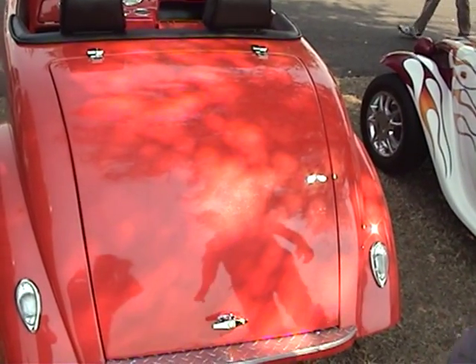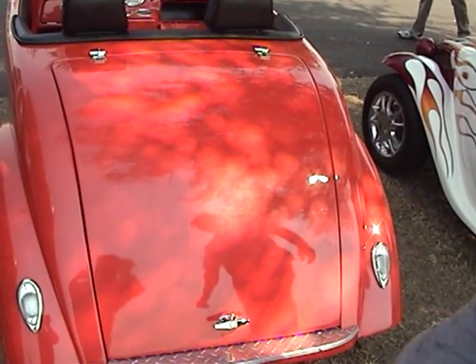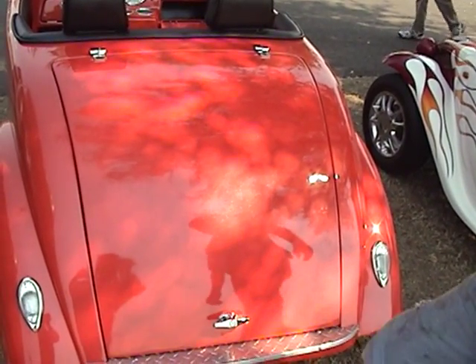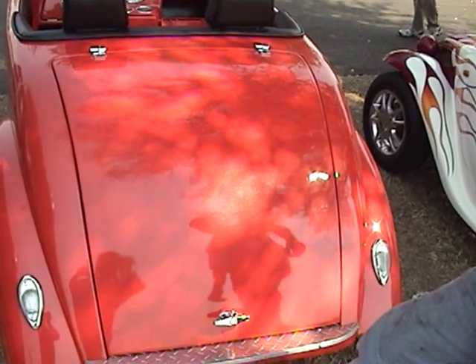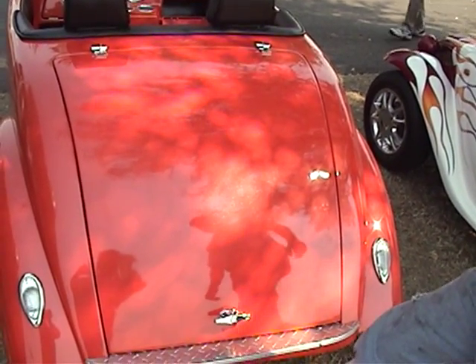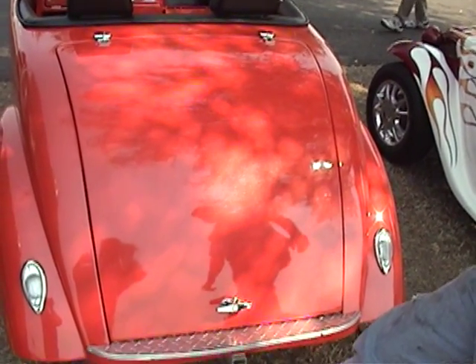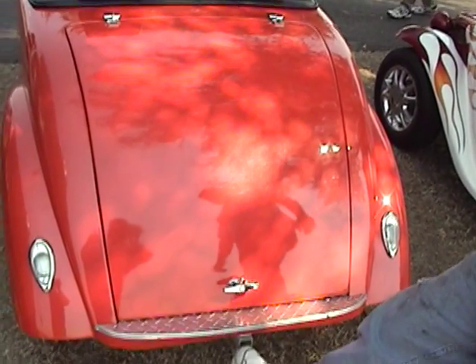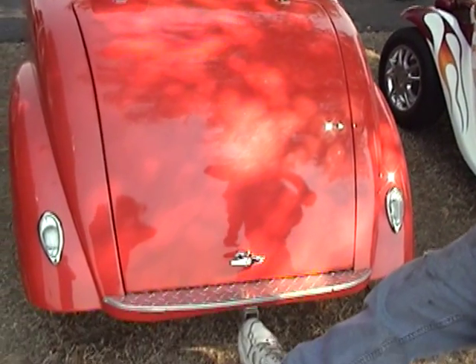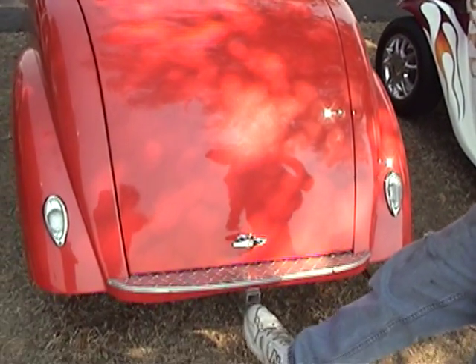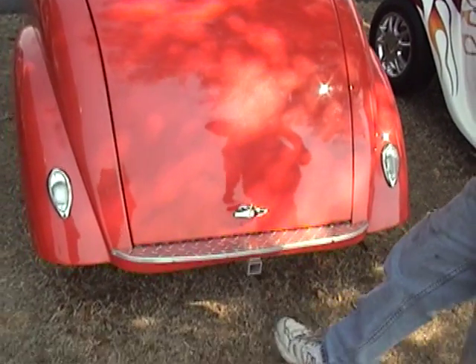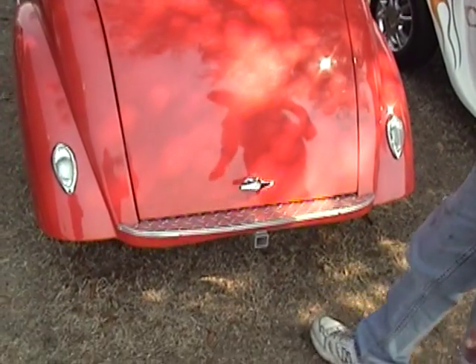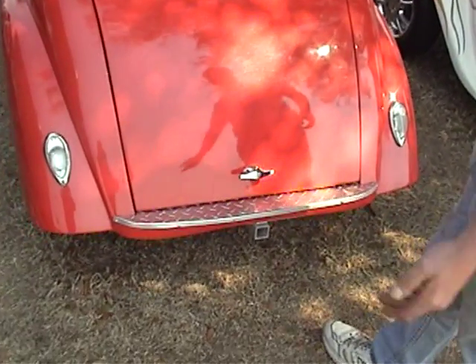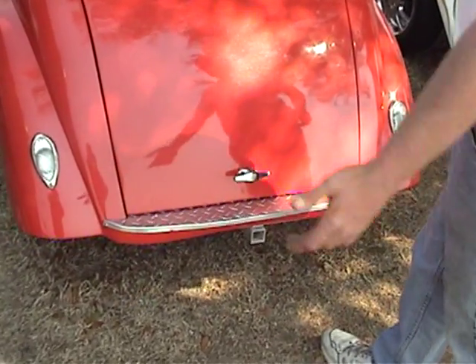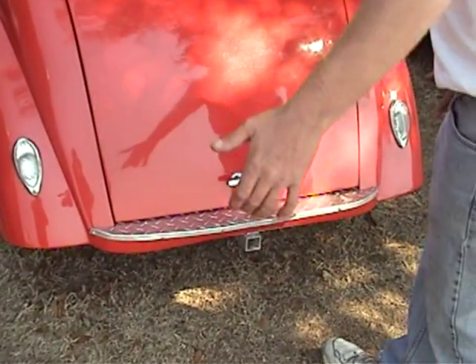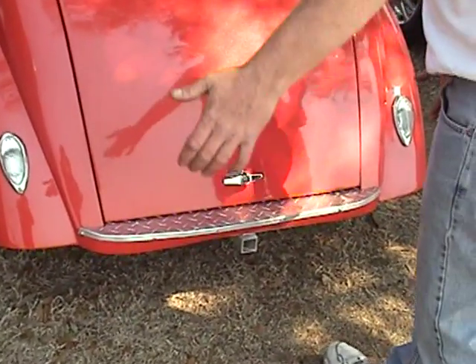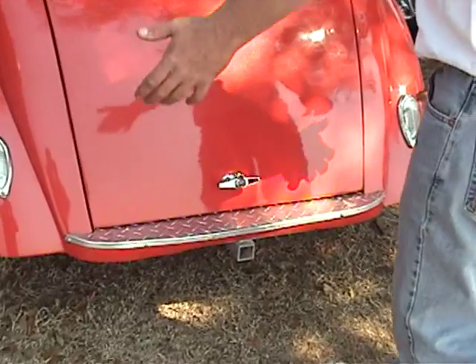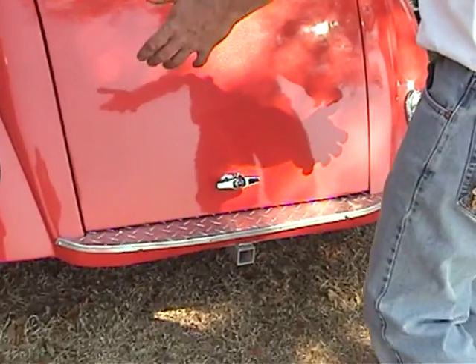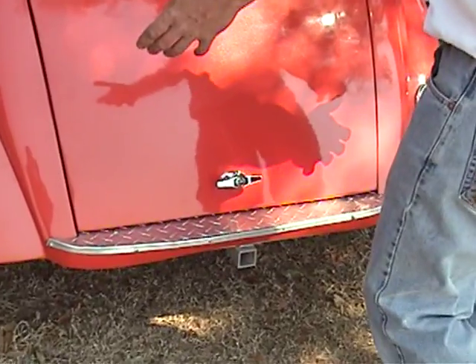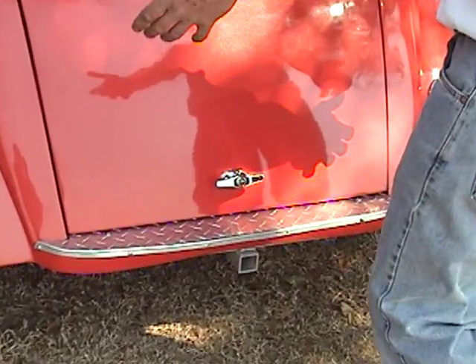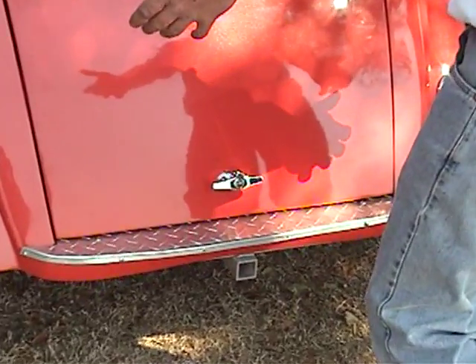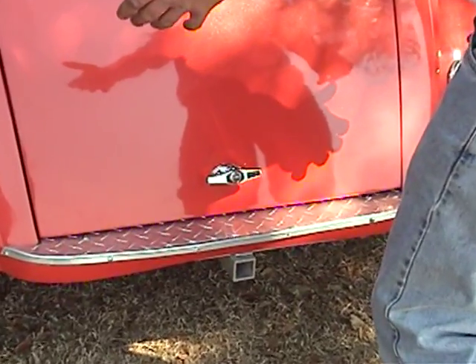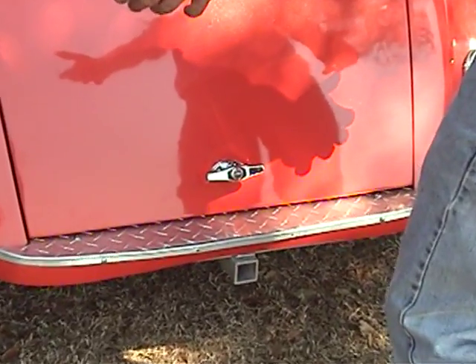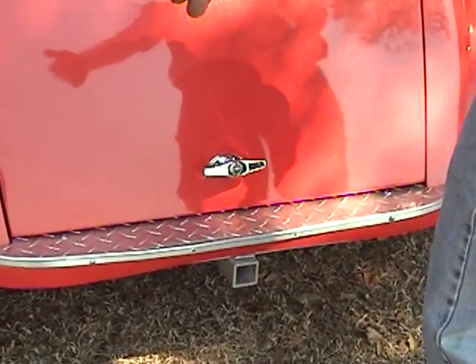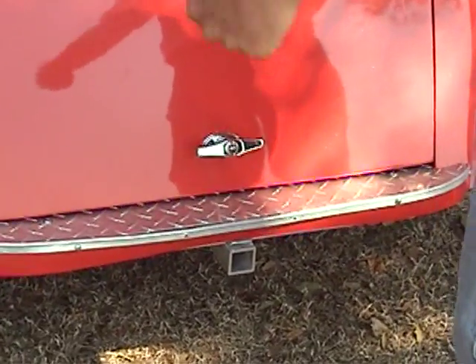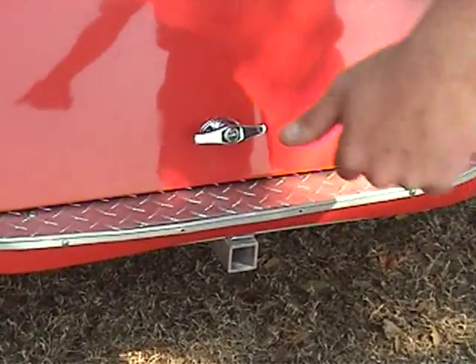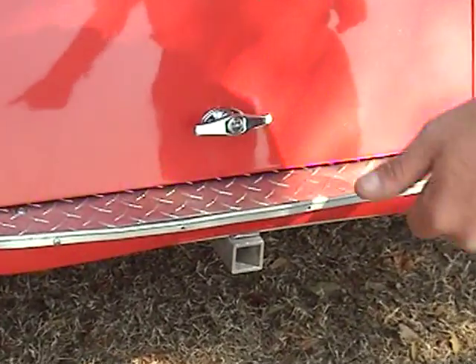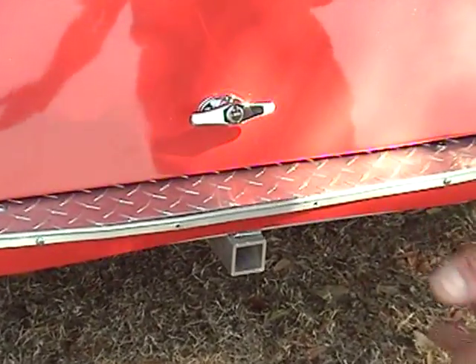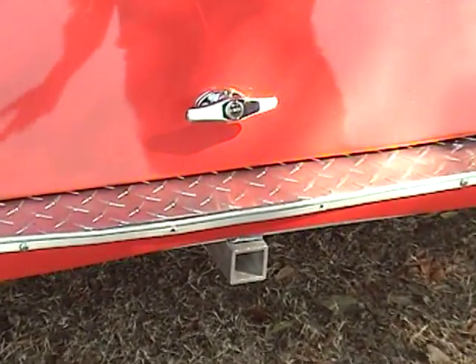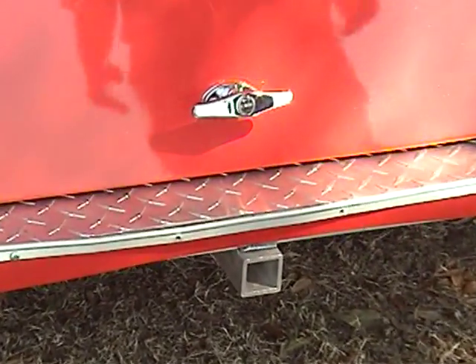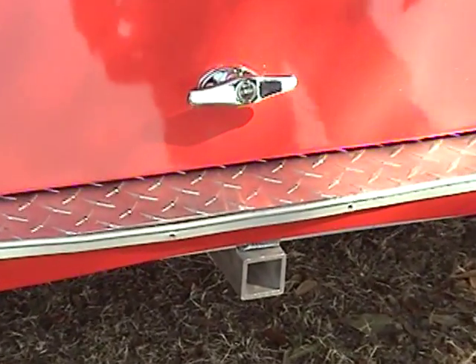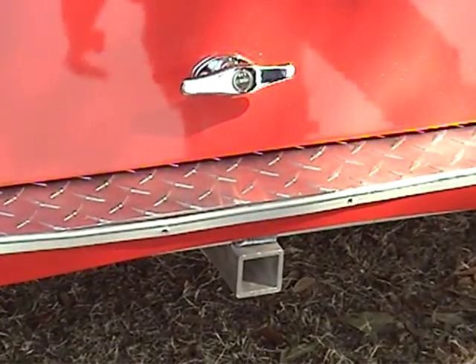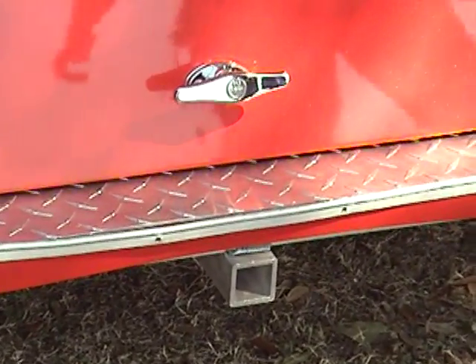Golf bag accessory attachment — the whole extension slides into the back of the cart, and you take it off when you're not using the golf clubs.